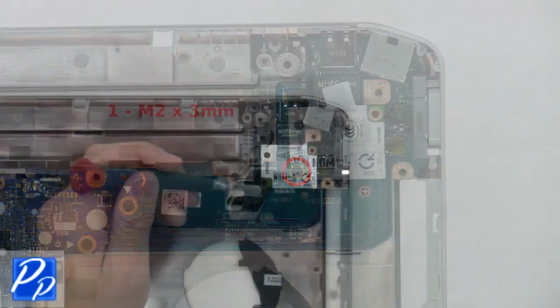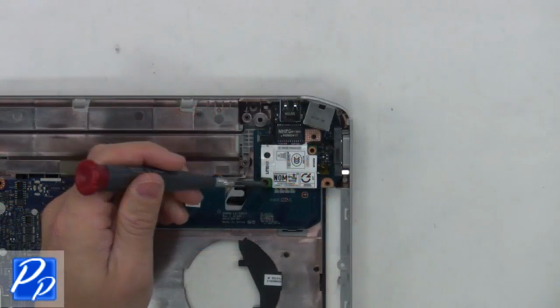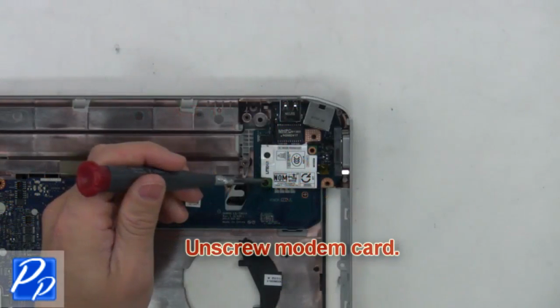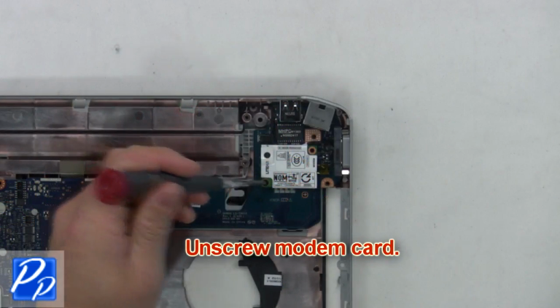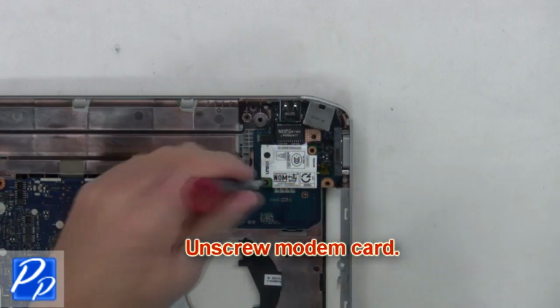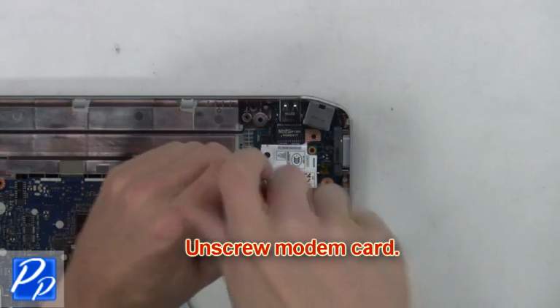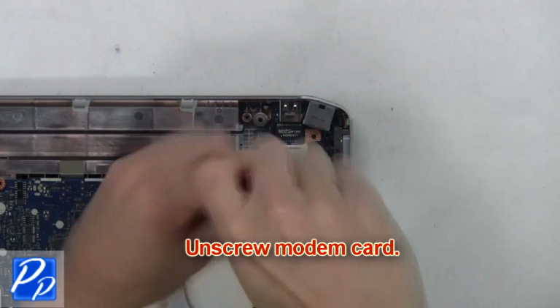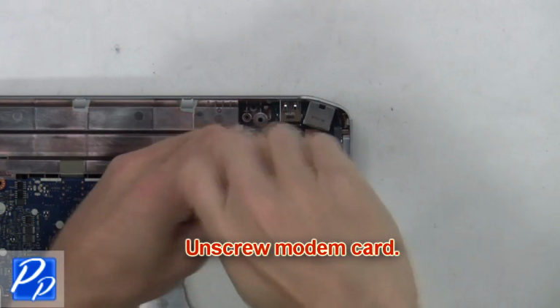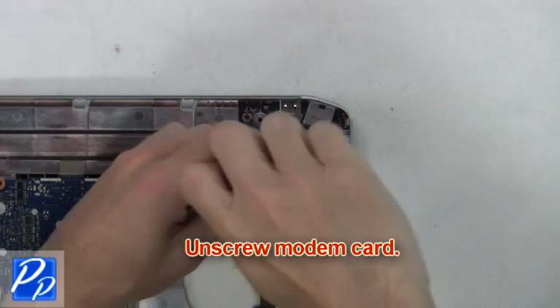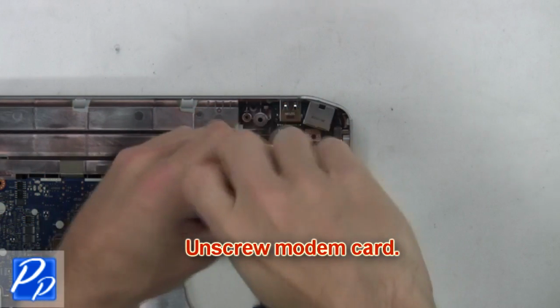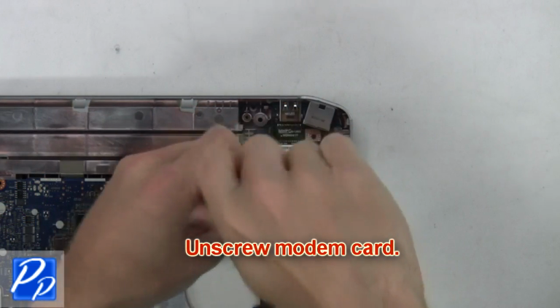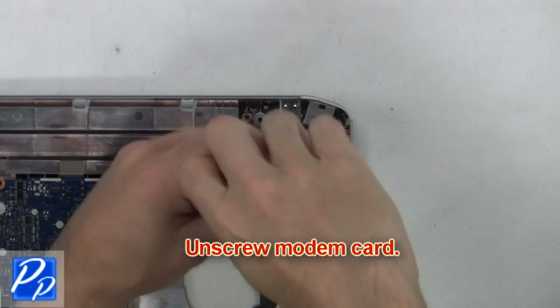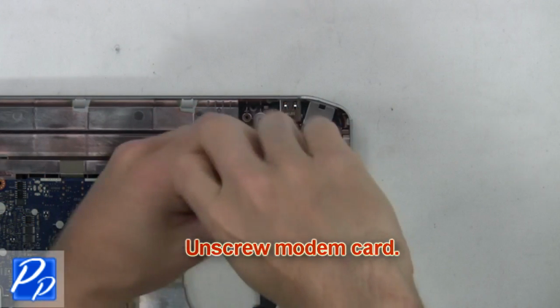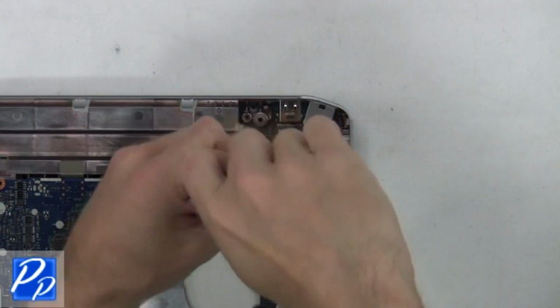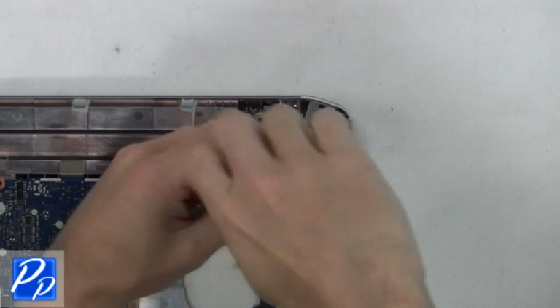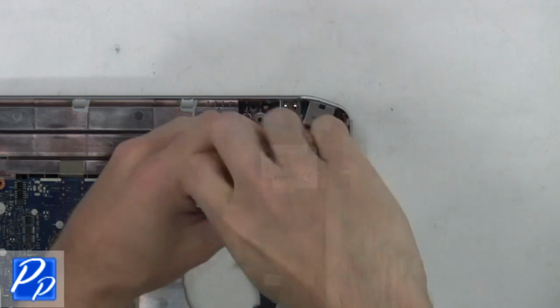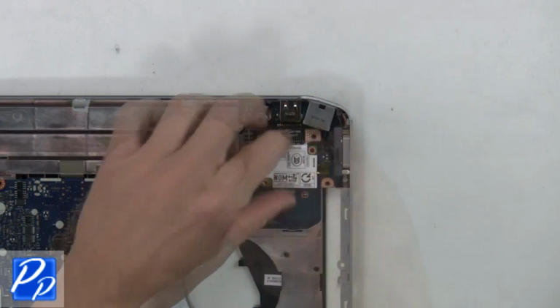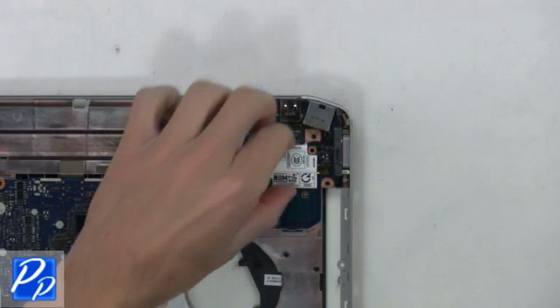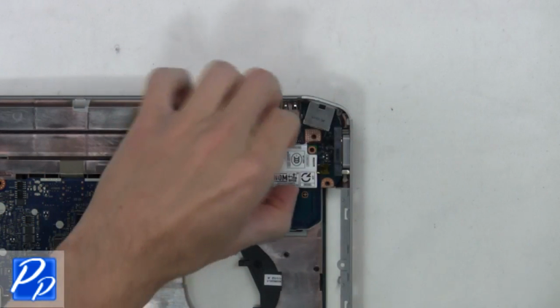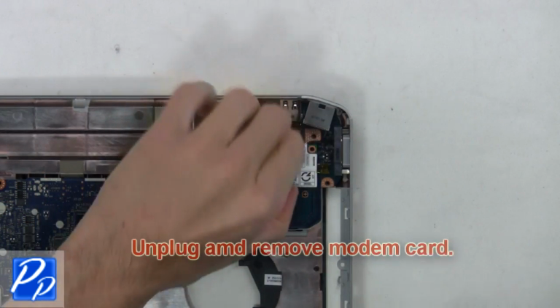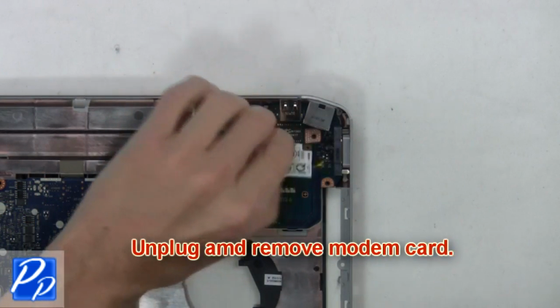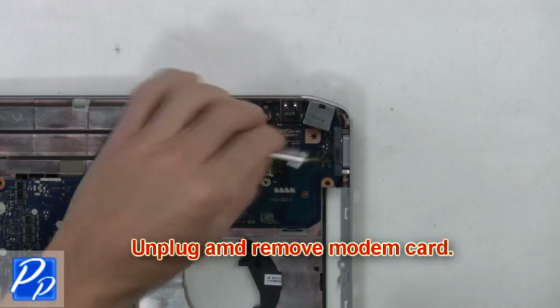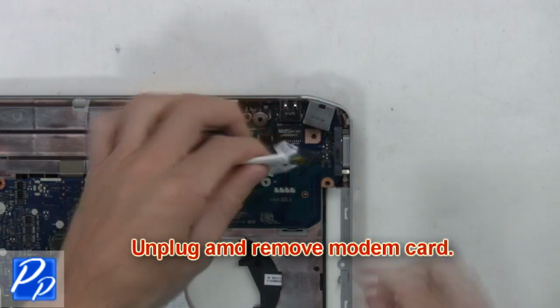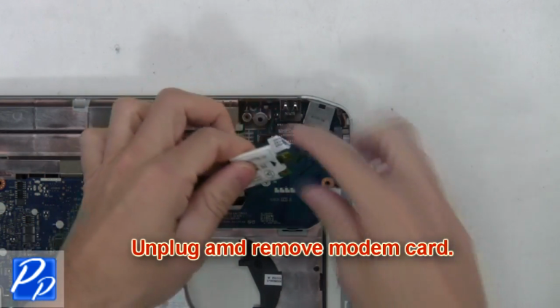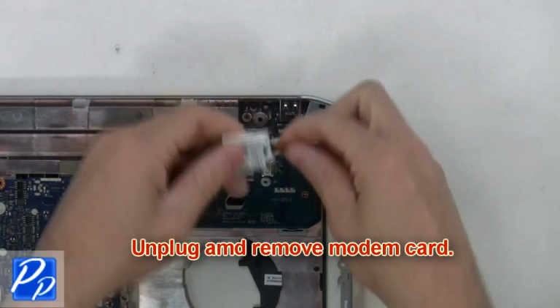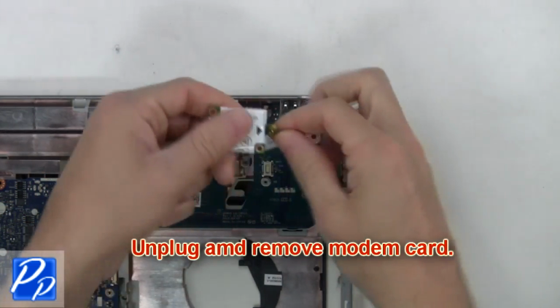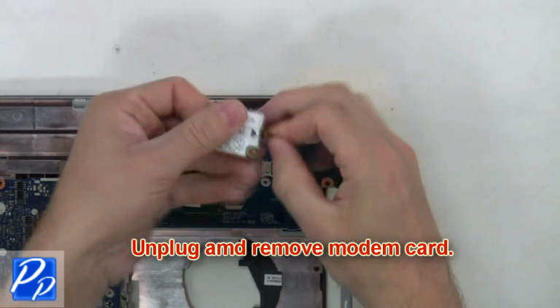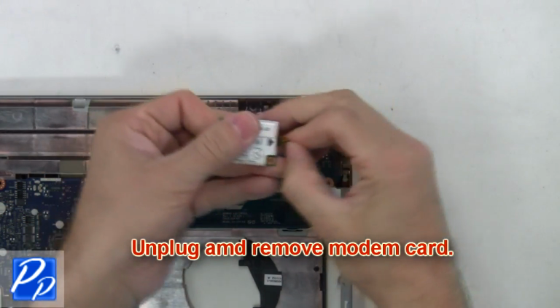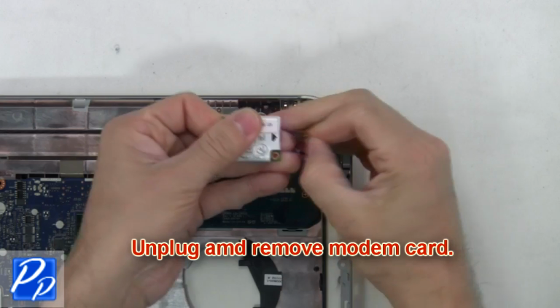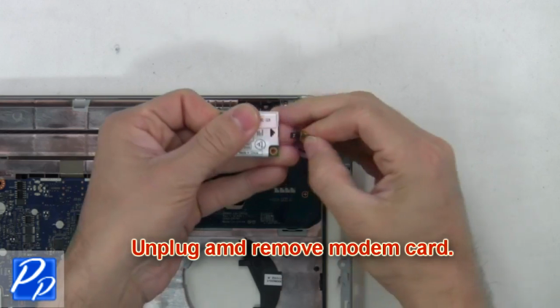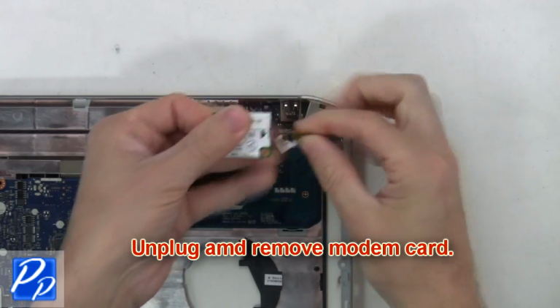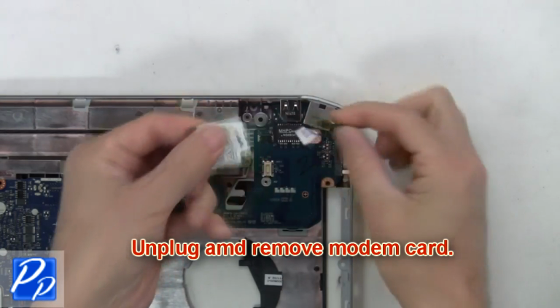Next you're going to unscrew the modem card. Then unplug and remove the modem card.